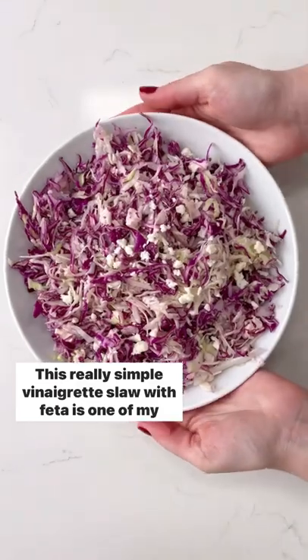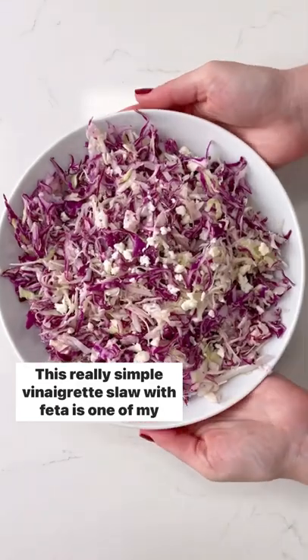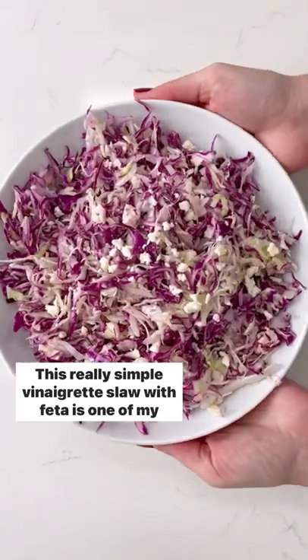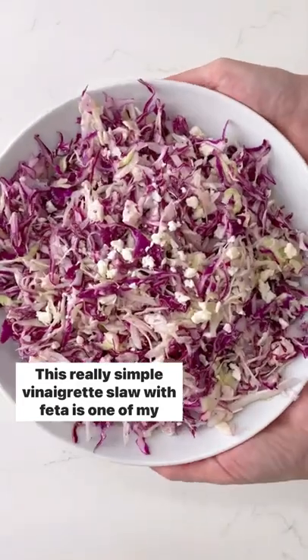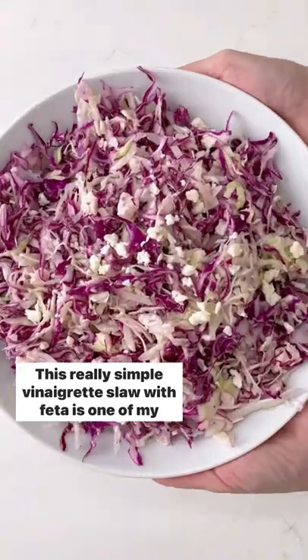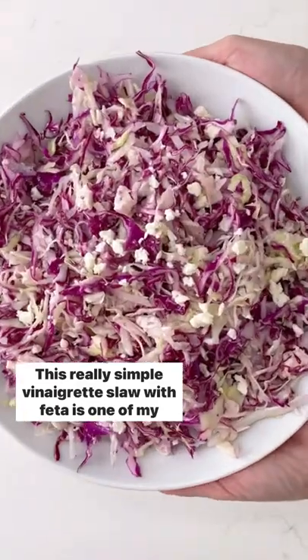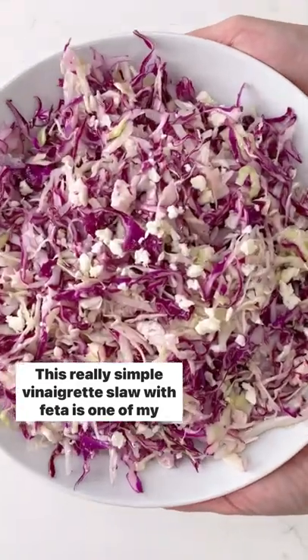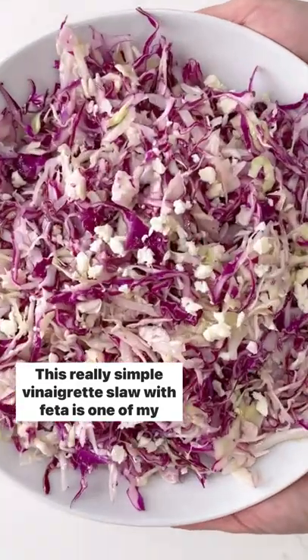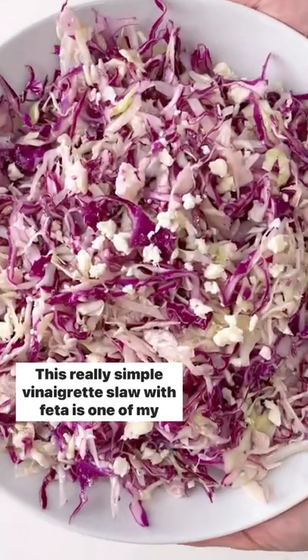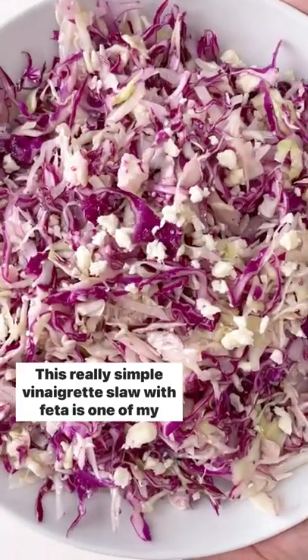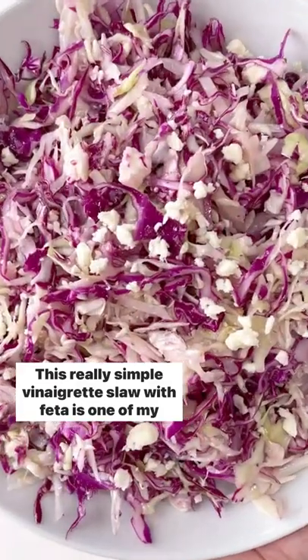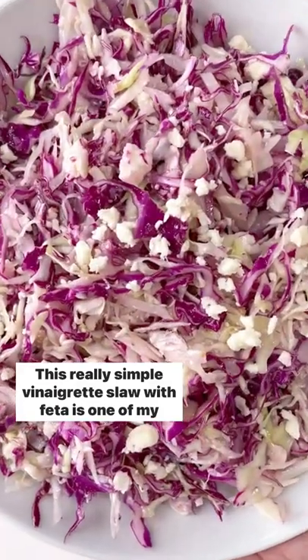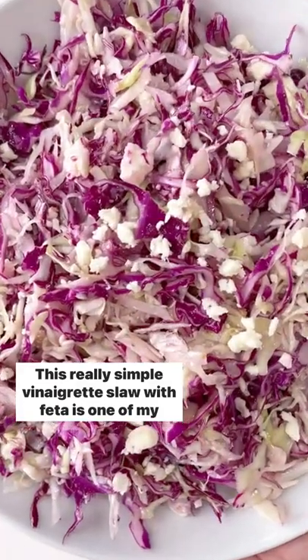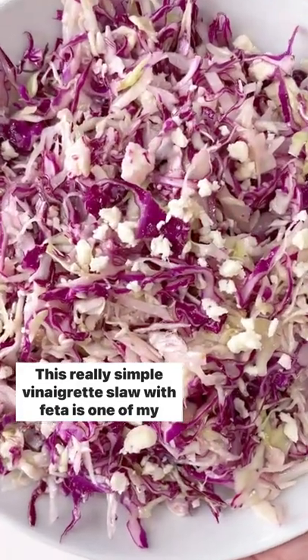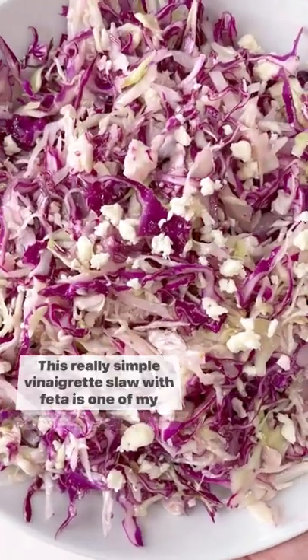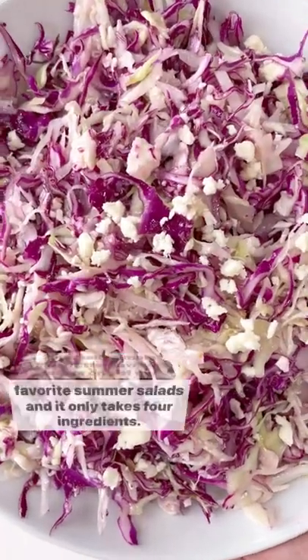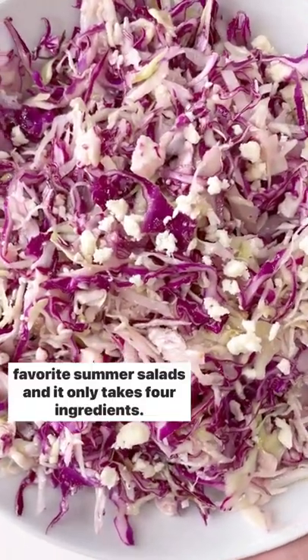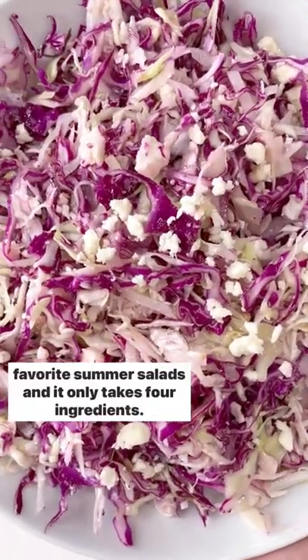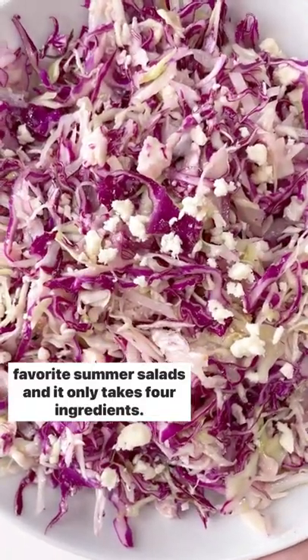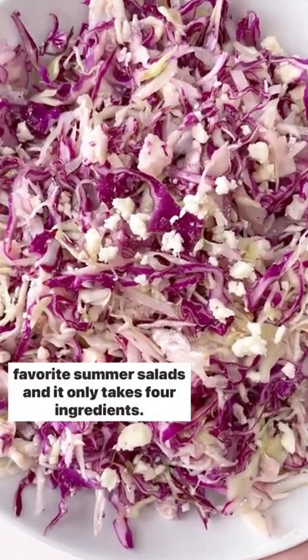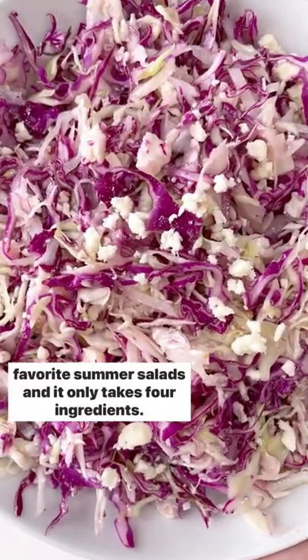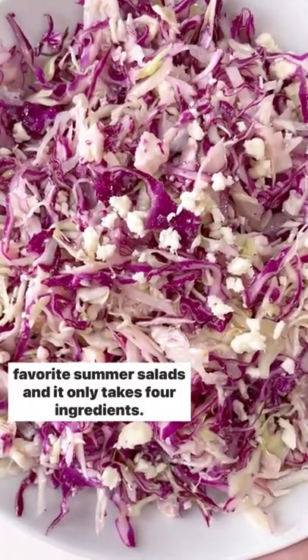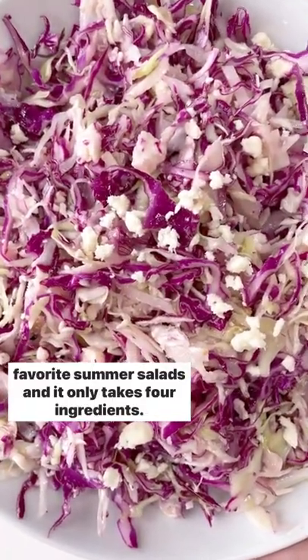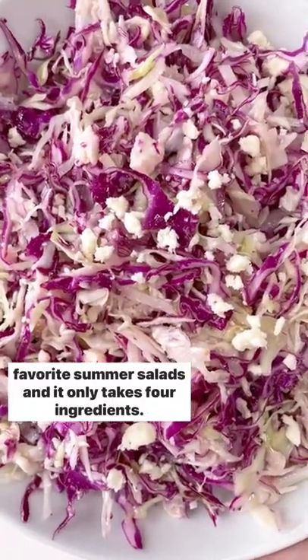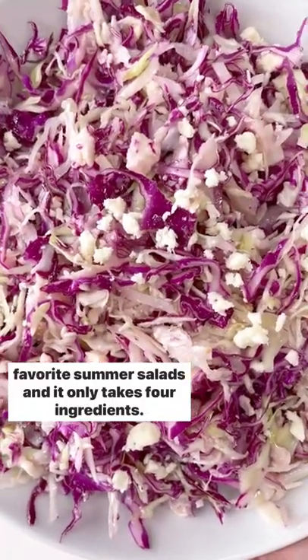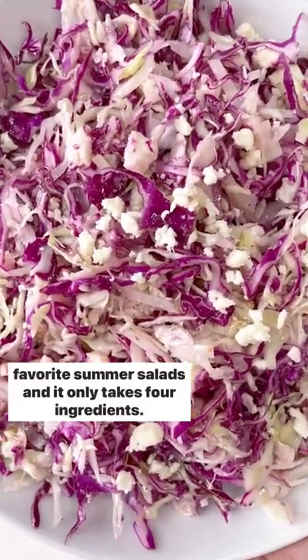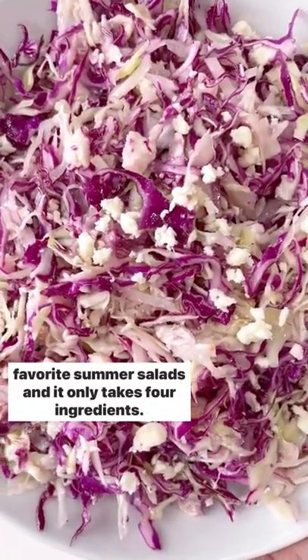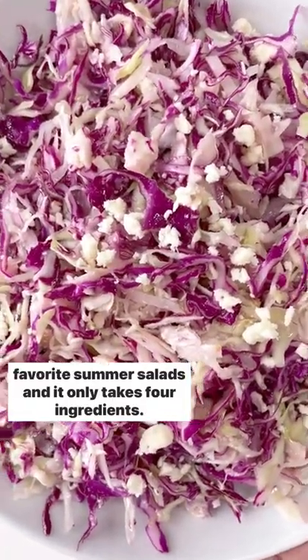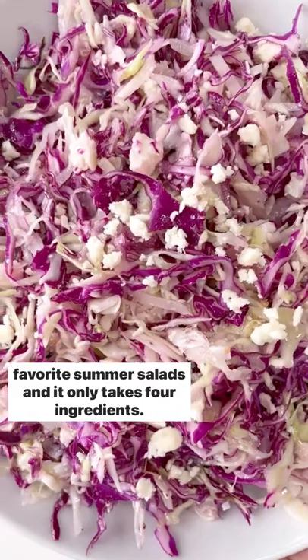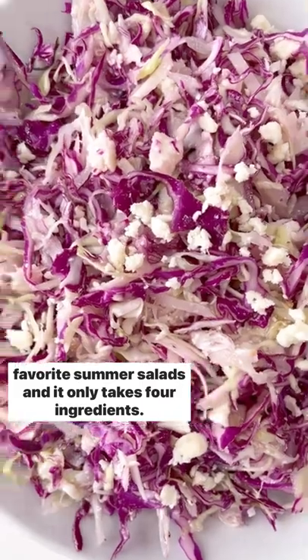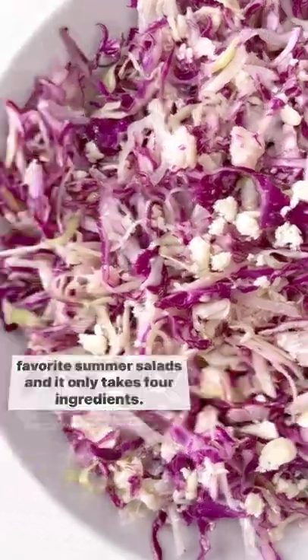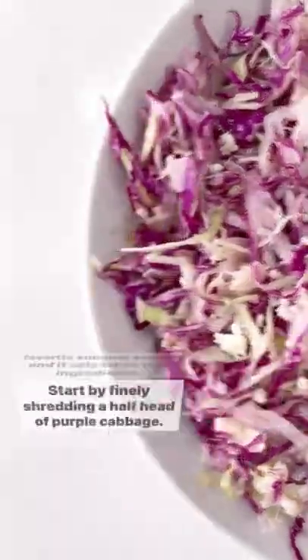This really simple vinaigrette slaw with feta is one of my favorite summer salads, and it only takes four ingredients.